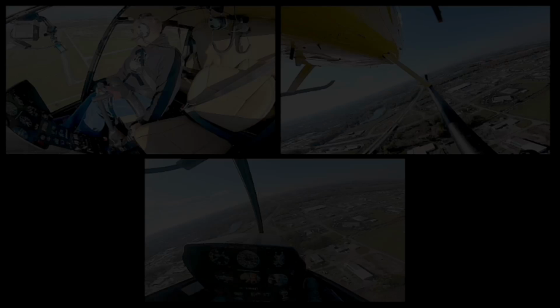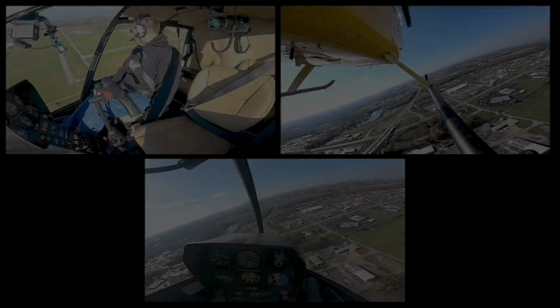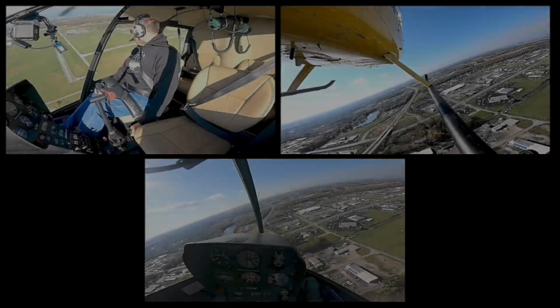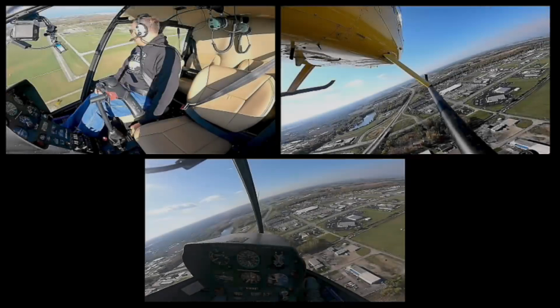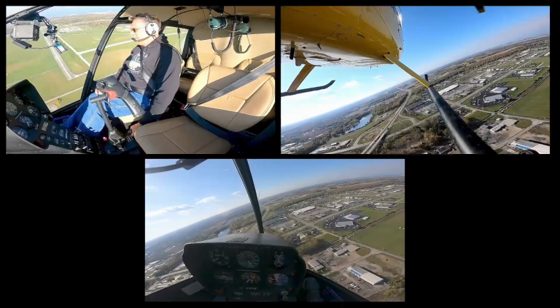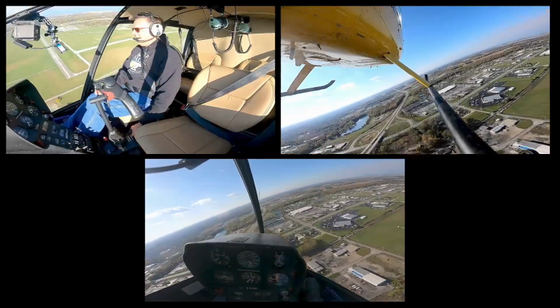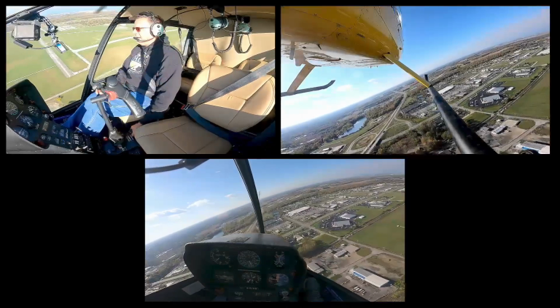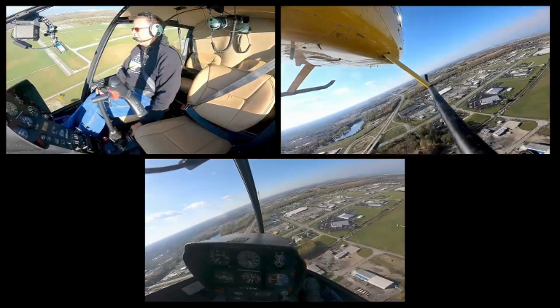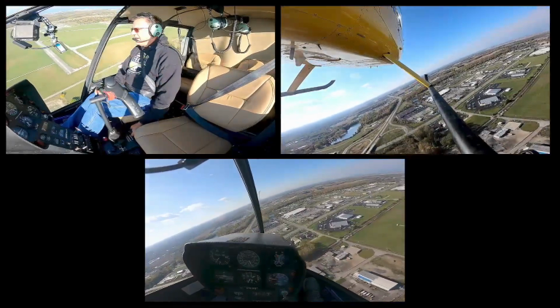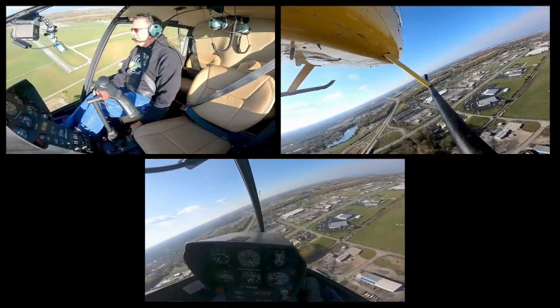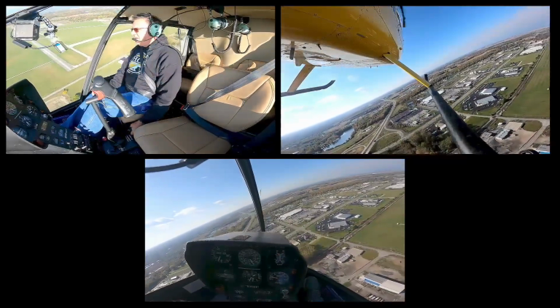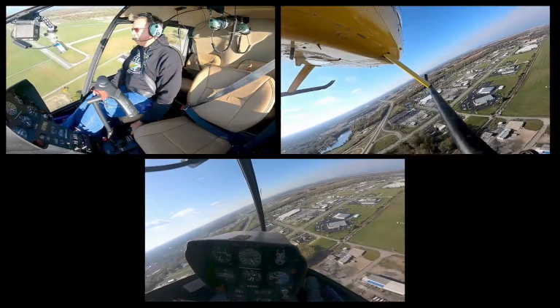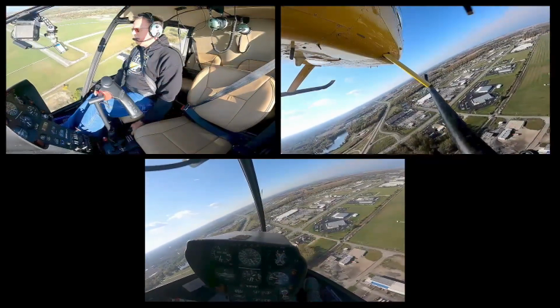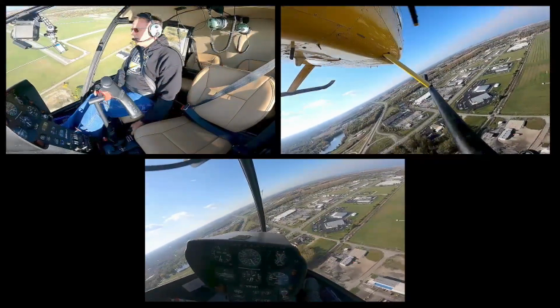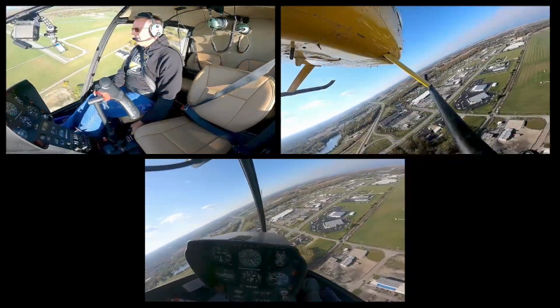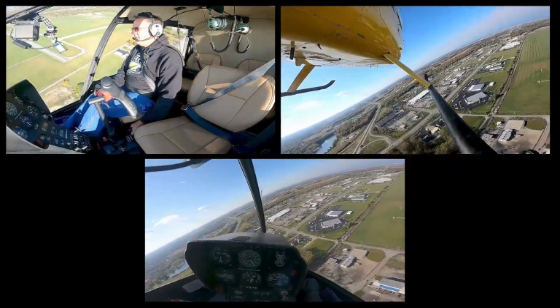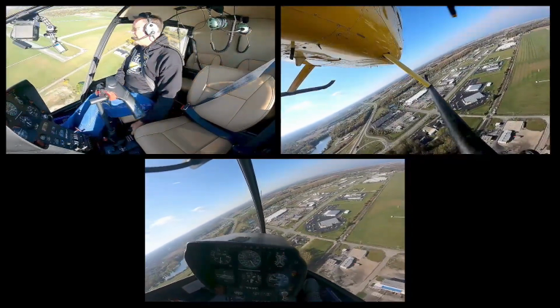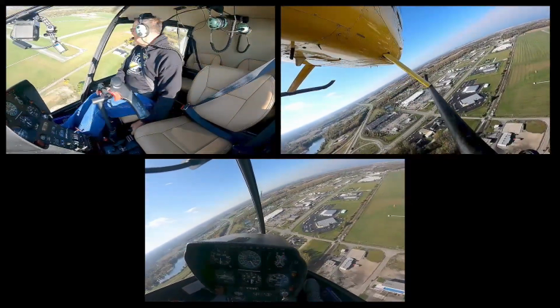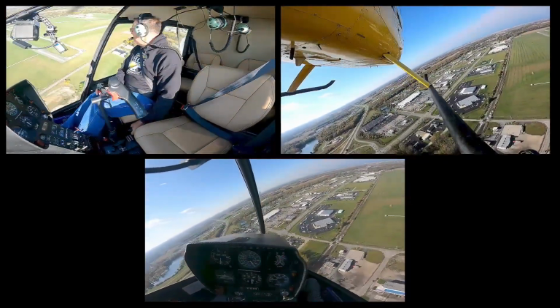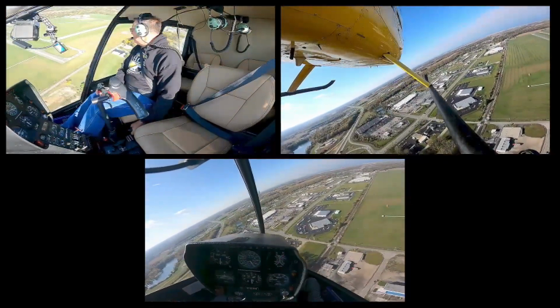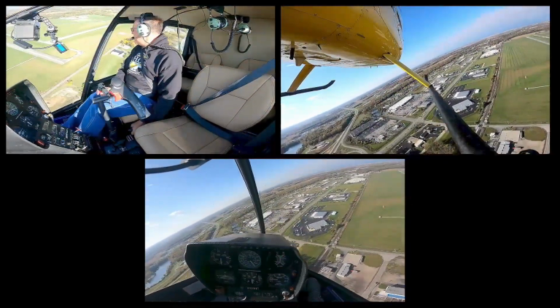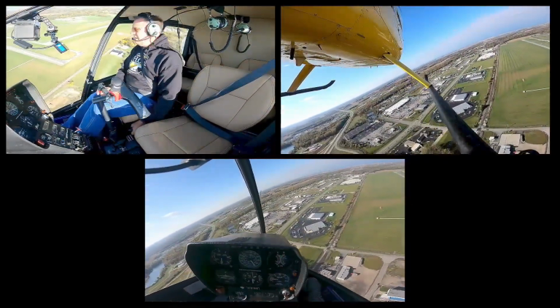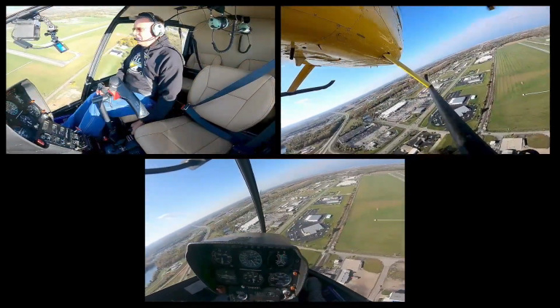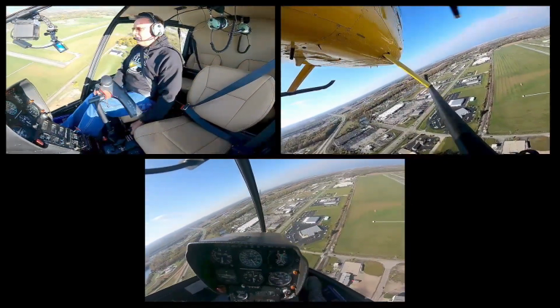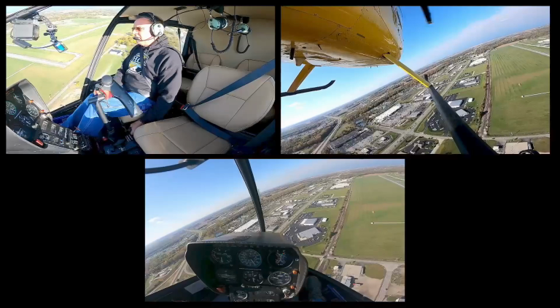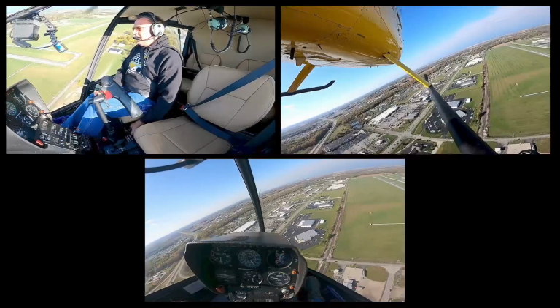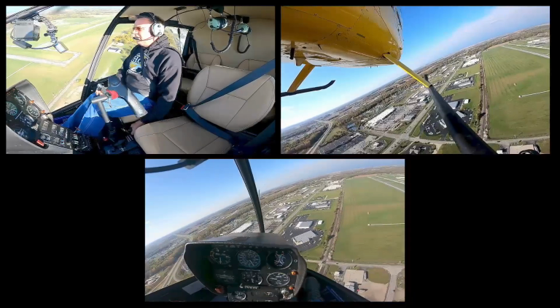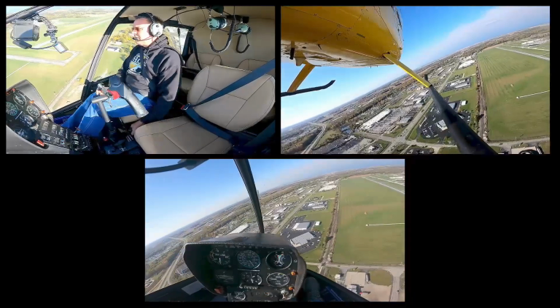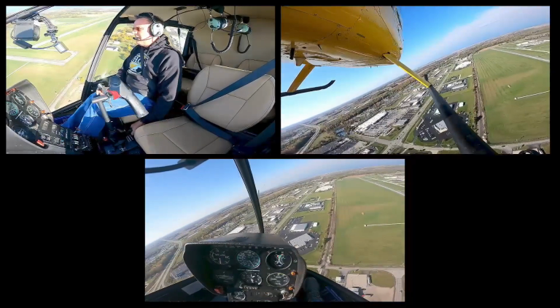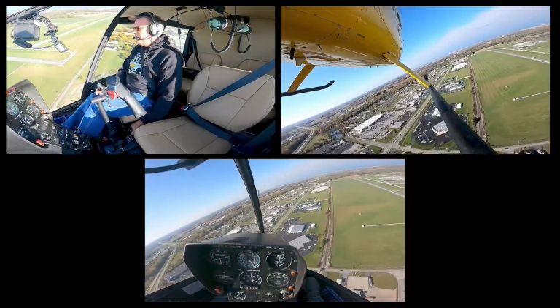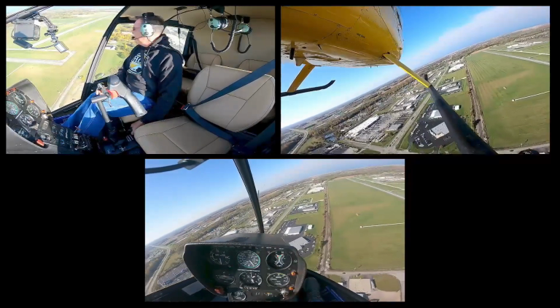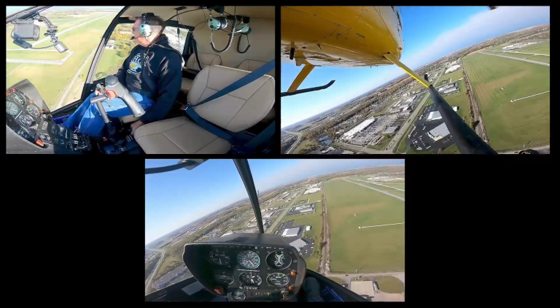Looking outside of my spot, back inside. I'm going to raise a hair of collective. Got my 70, looking good. Looking outside, looking inside. RPM's beautiful.